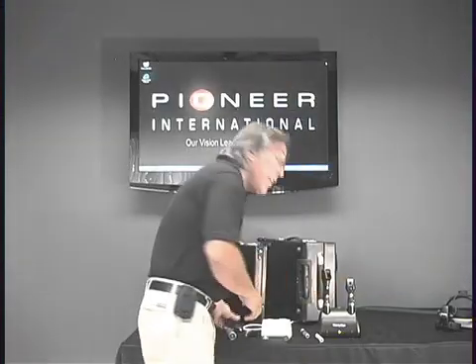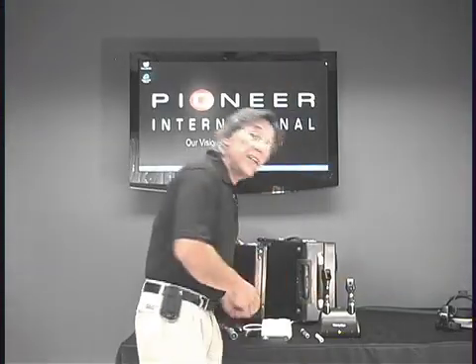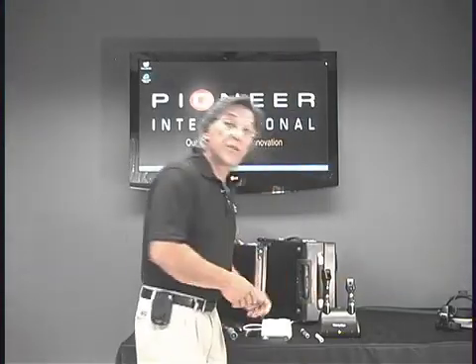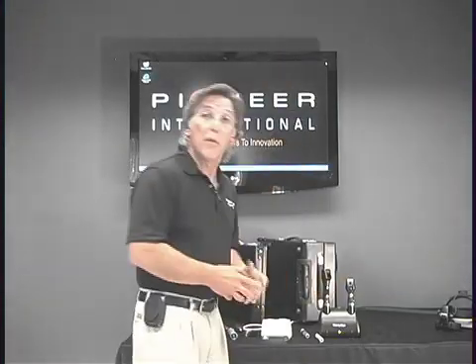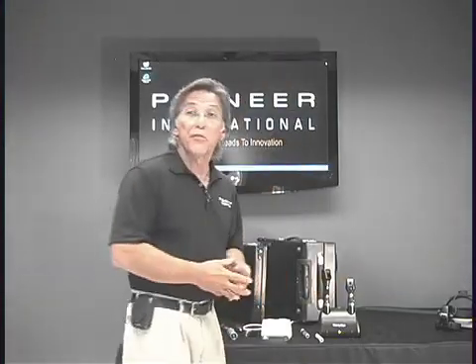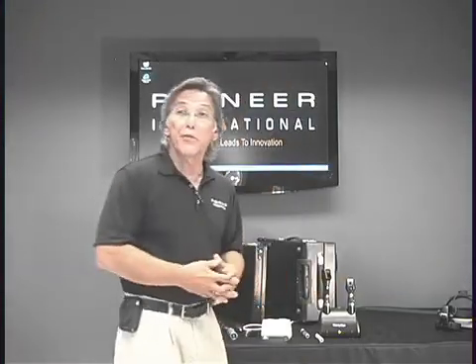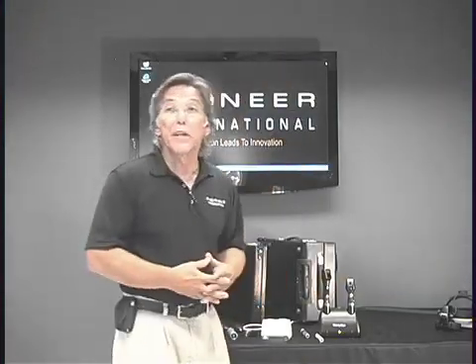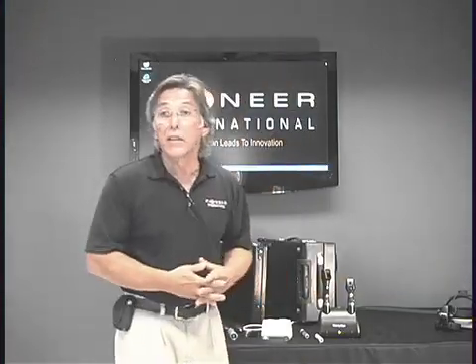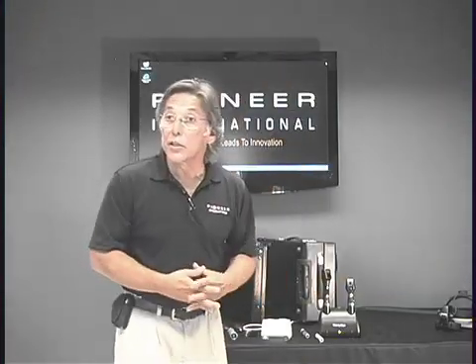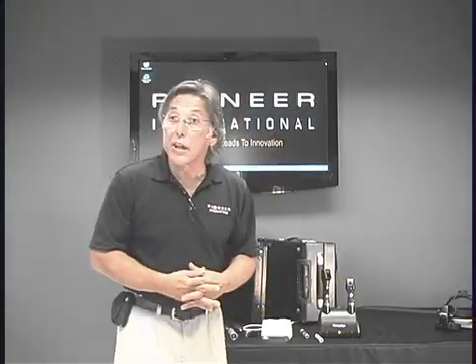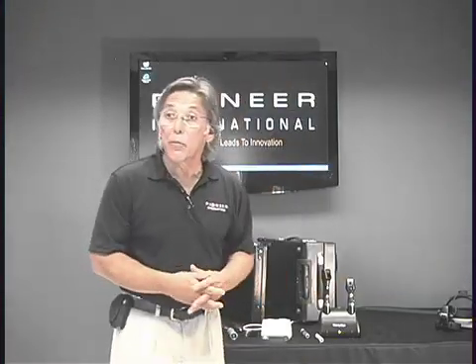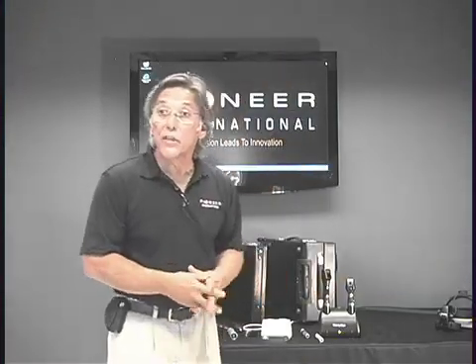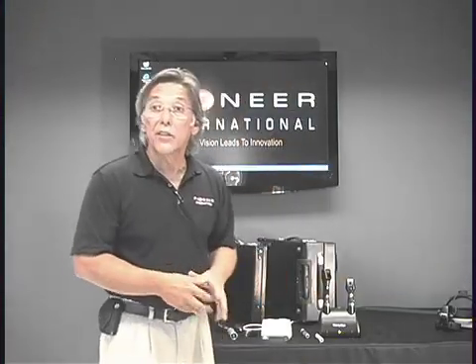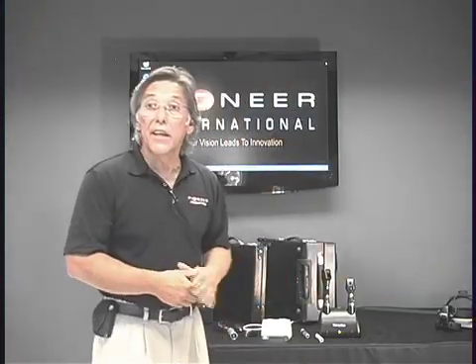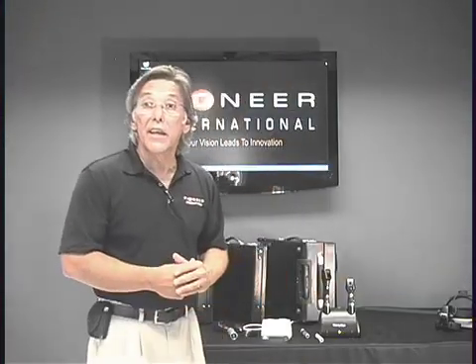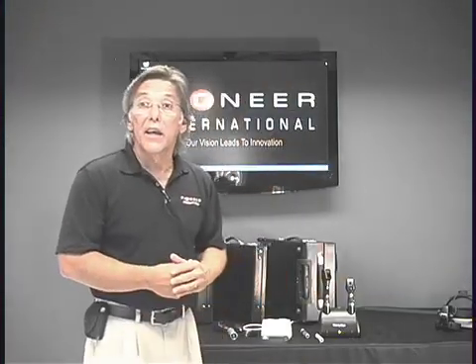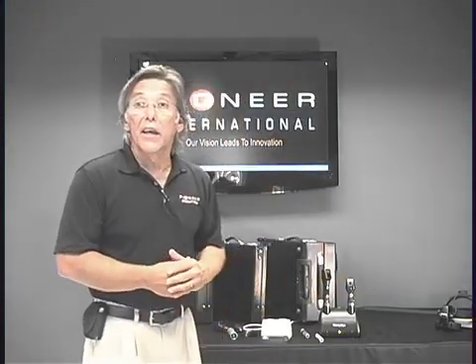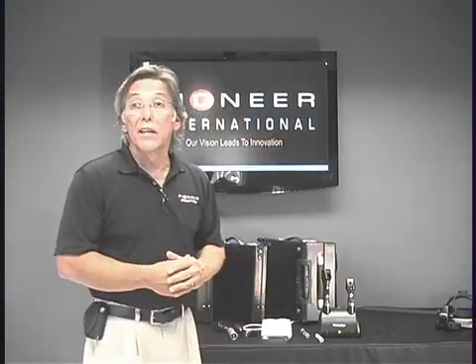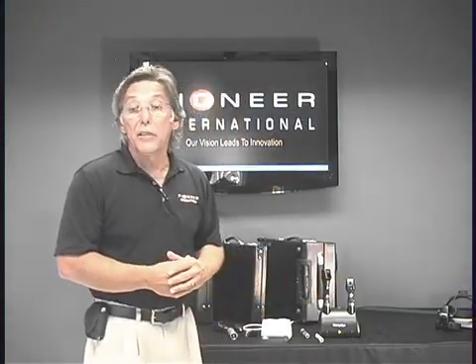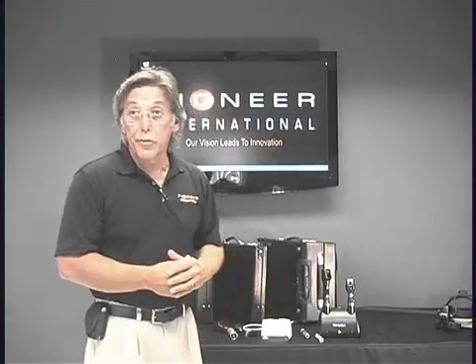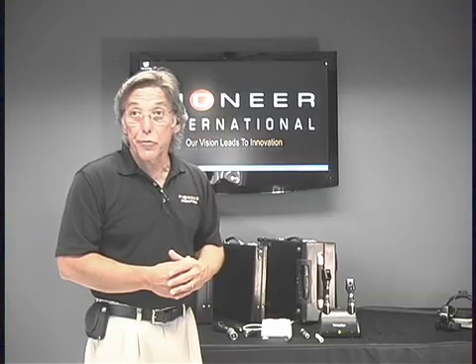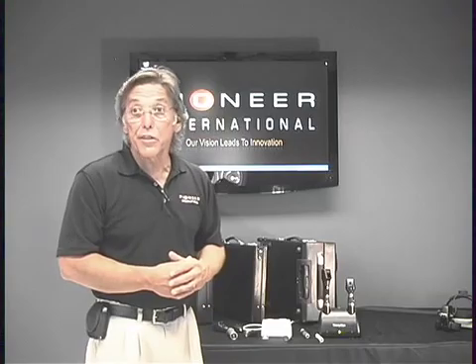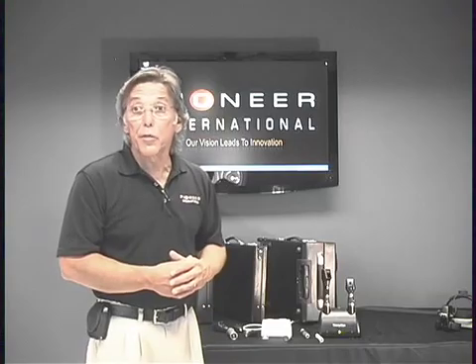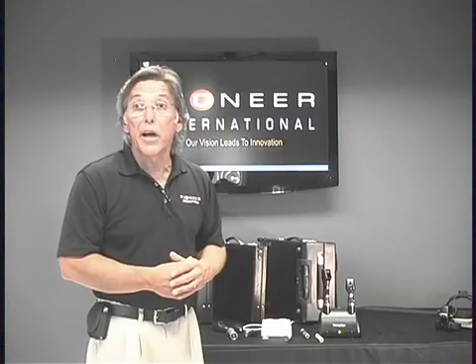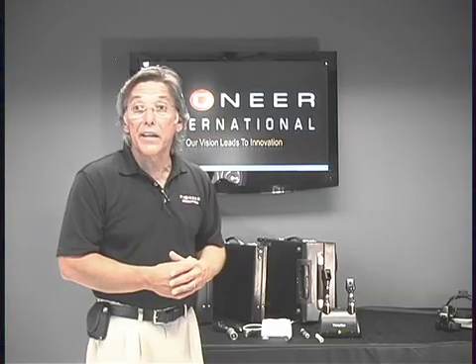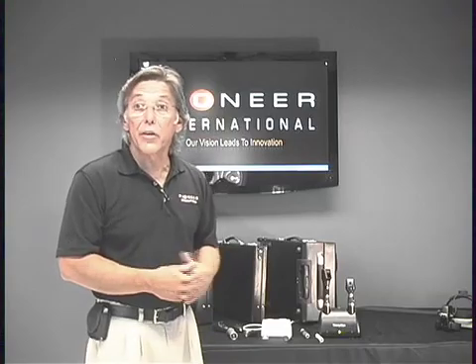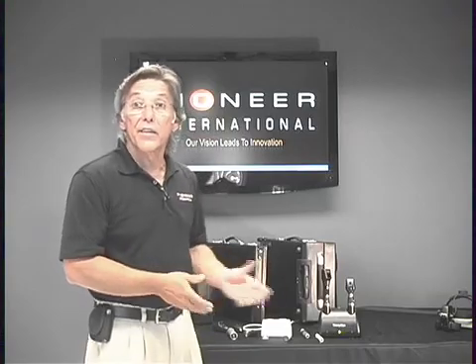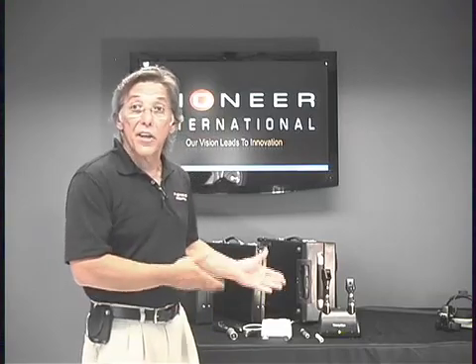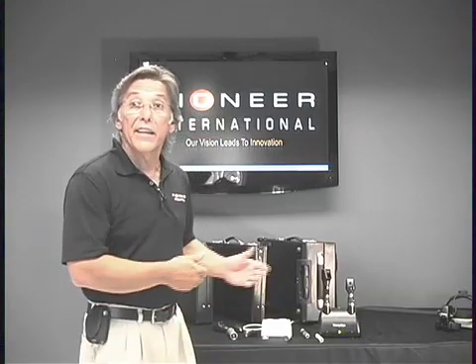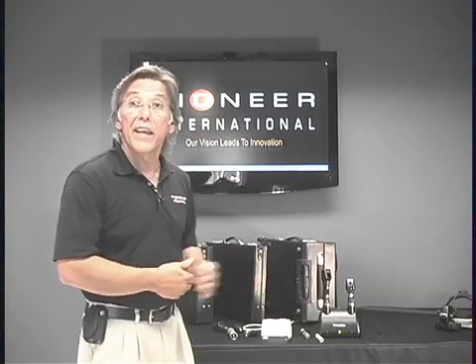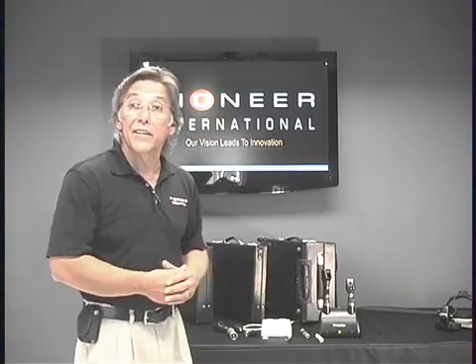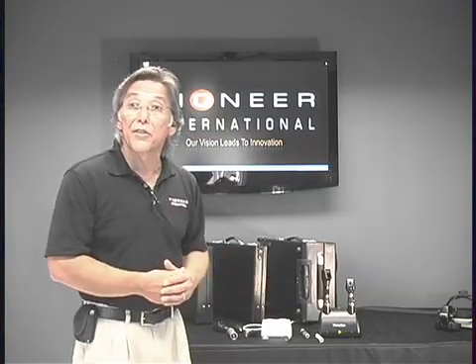Thanks so much for spending a little time with us today. This is Larry Jurisic with Pioneer on these Heine handles.